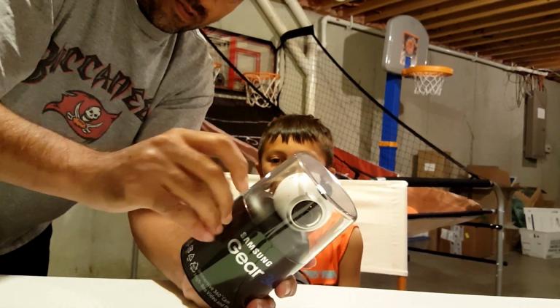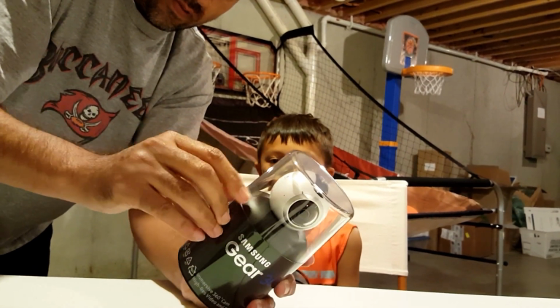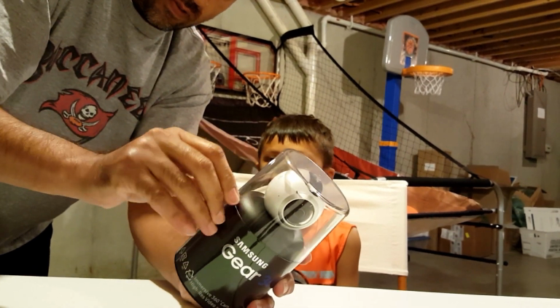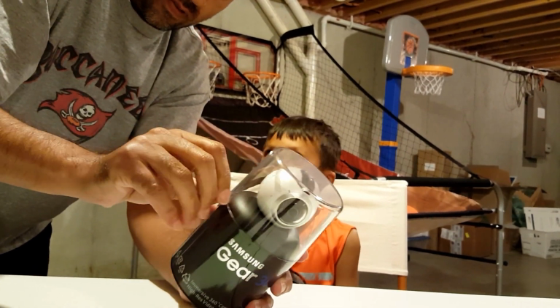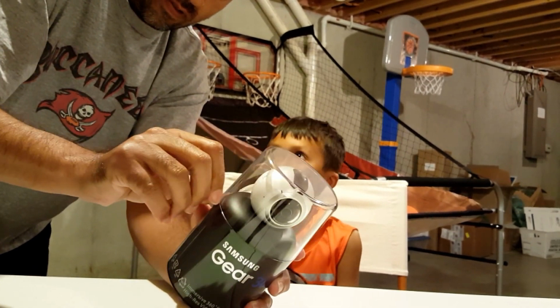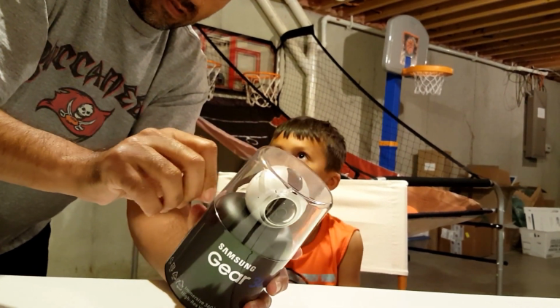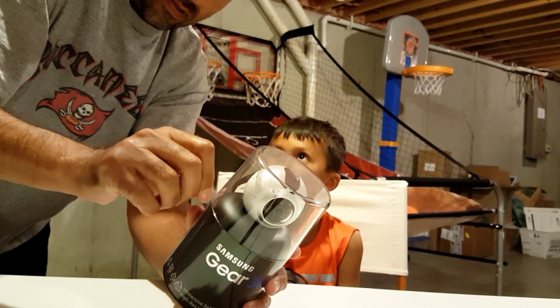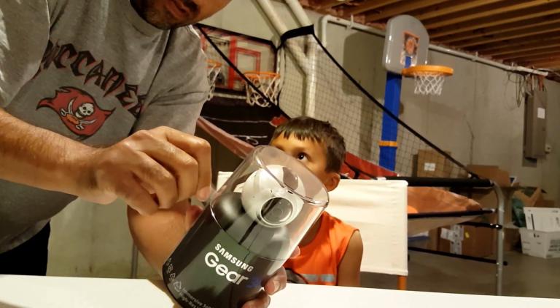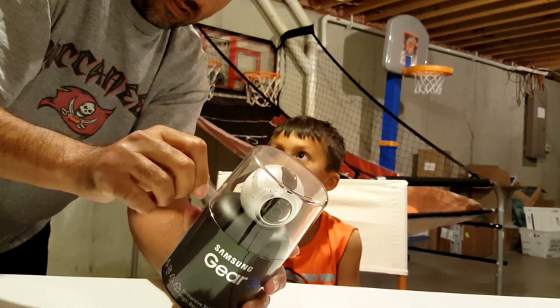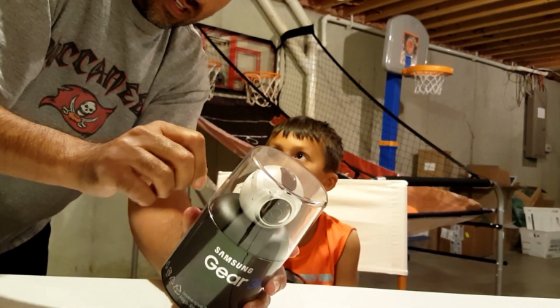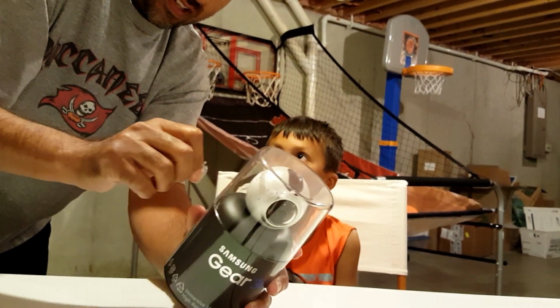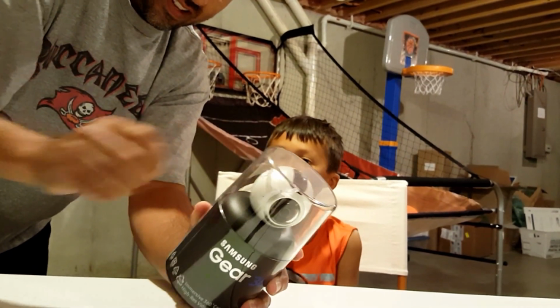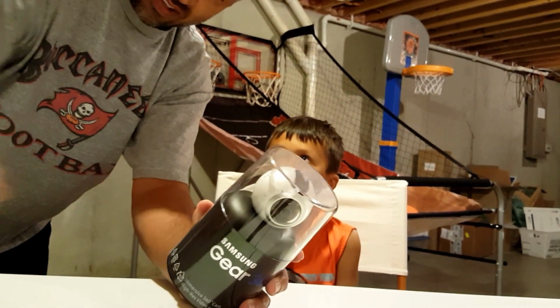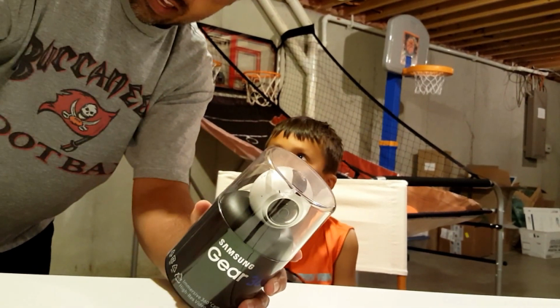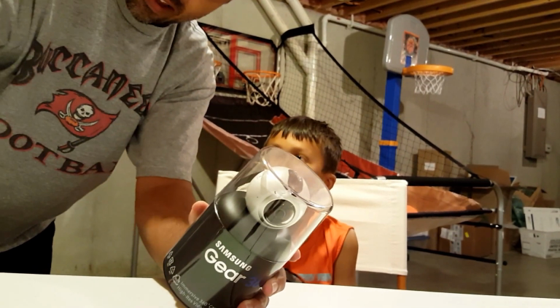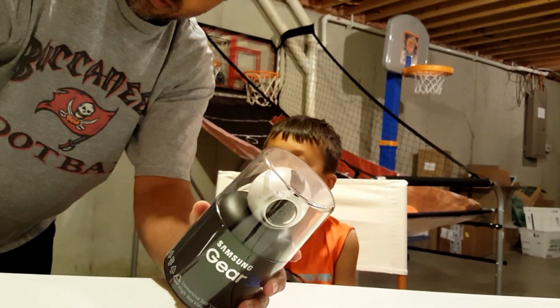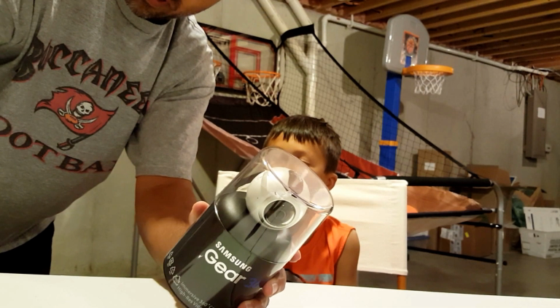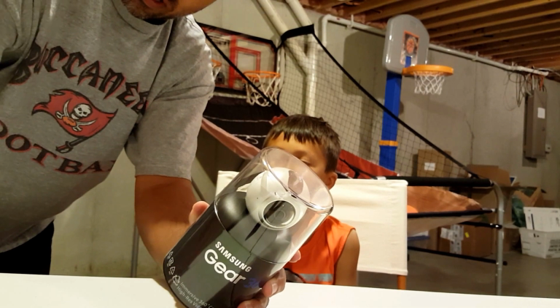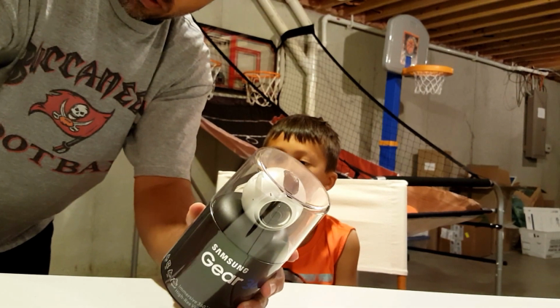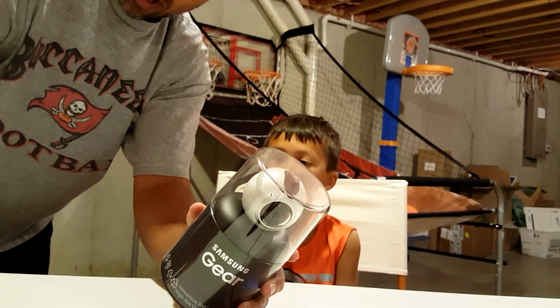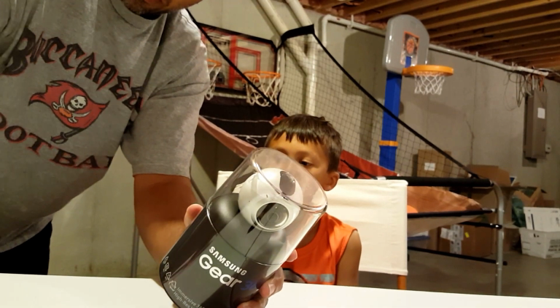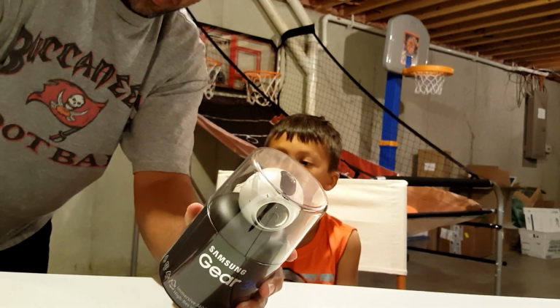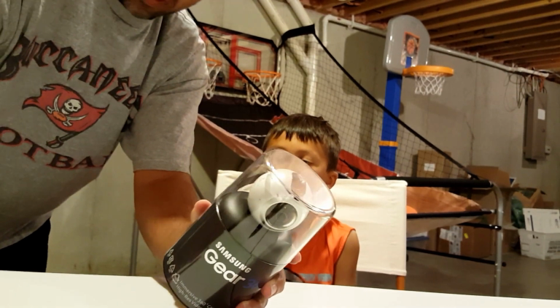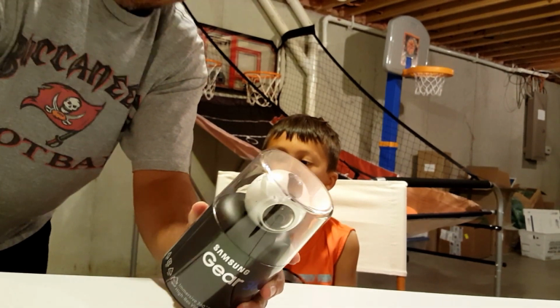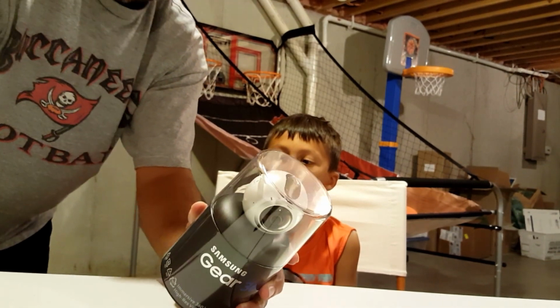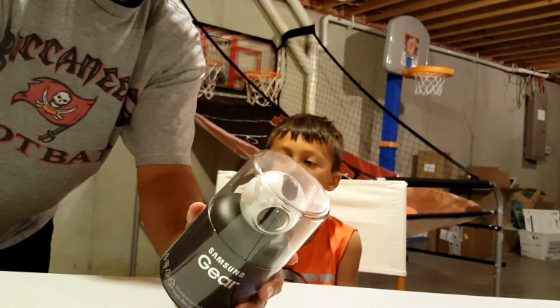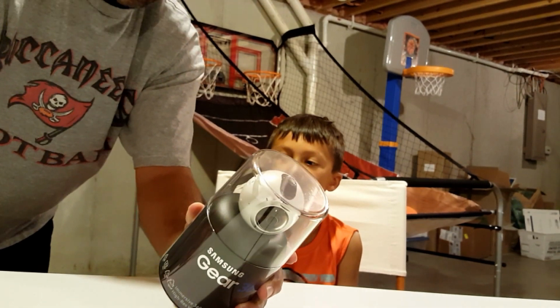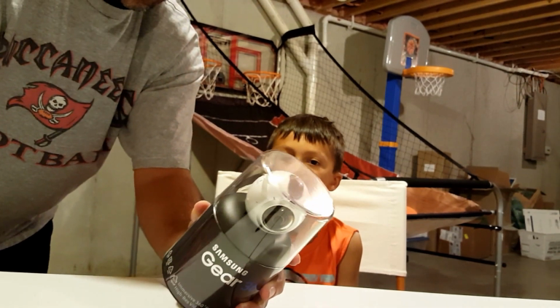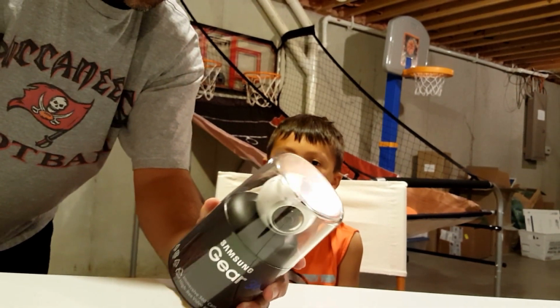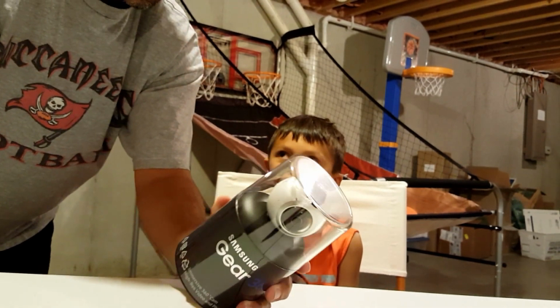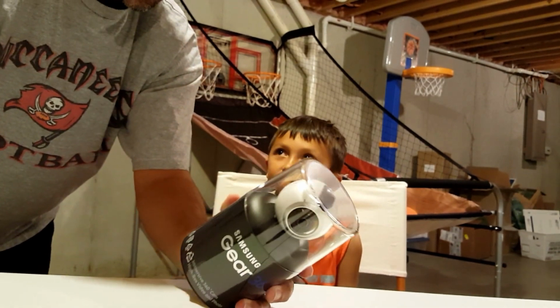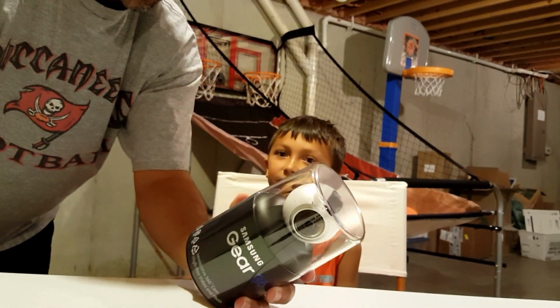Are you going to use it today? Yeah. We're going to — I don't know what we're going to do yet, but we're going to use it for something.